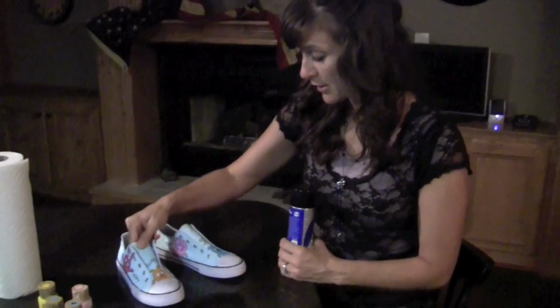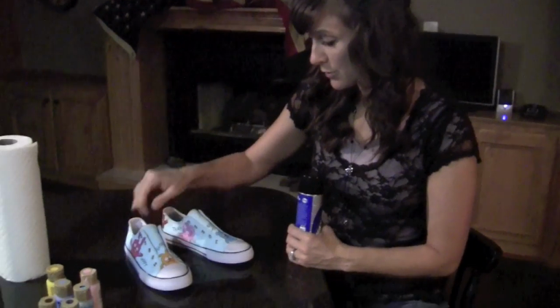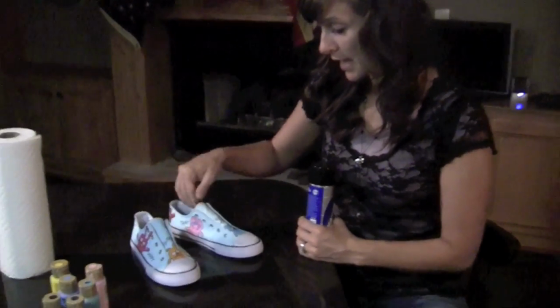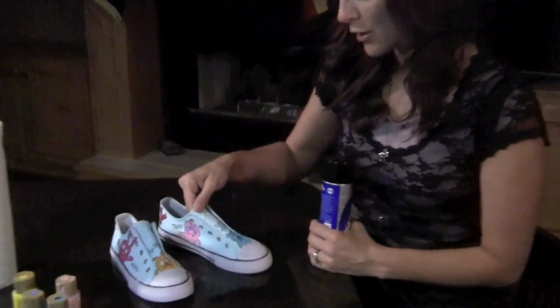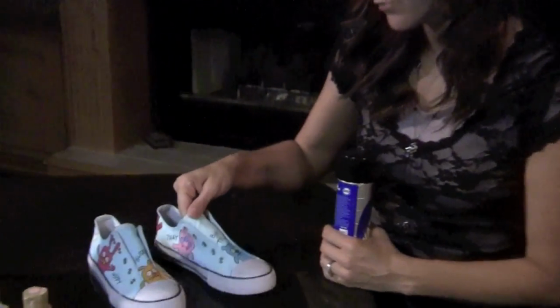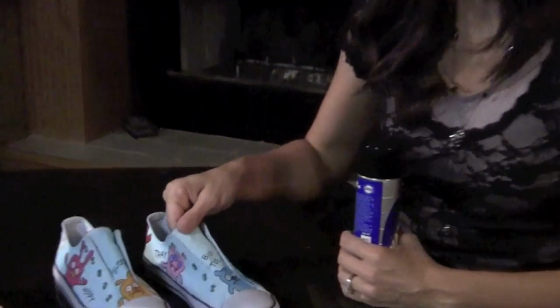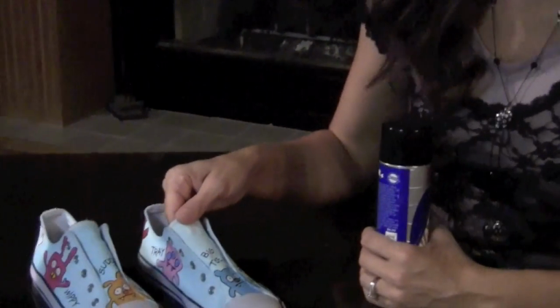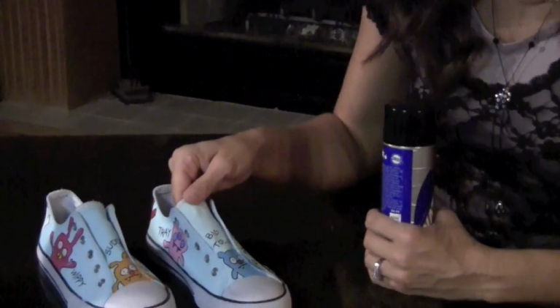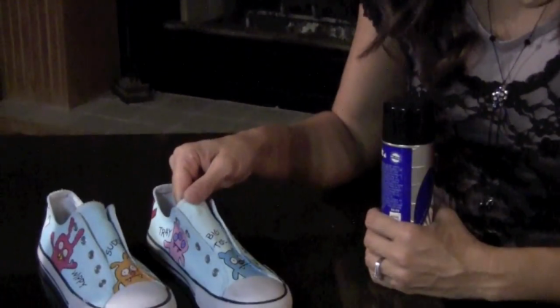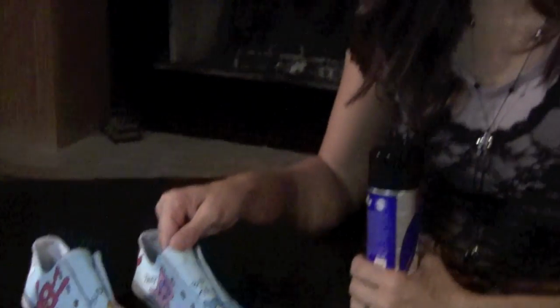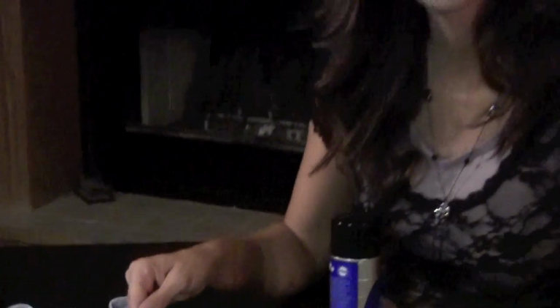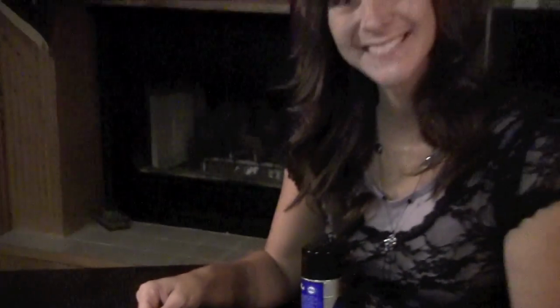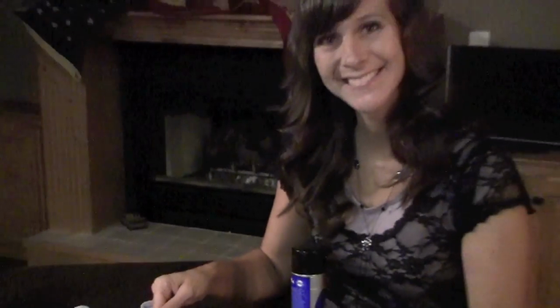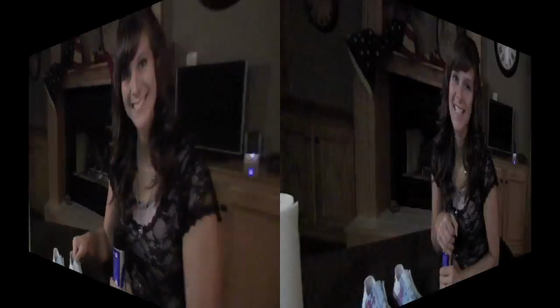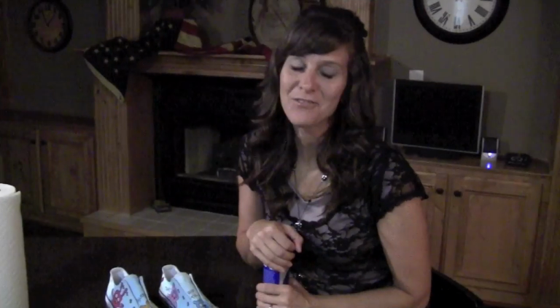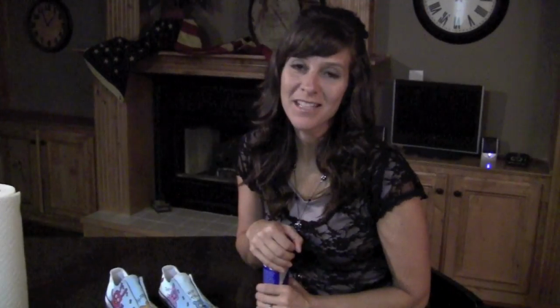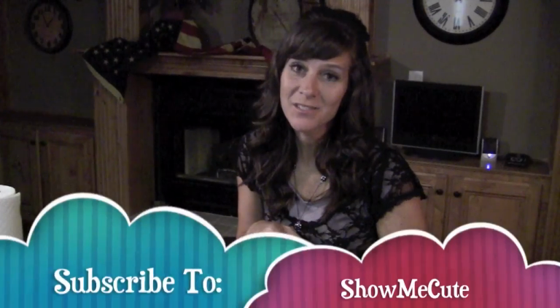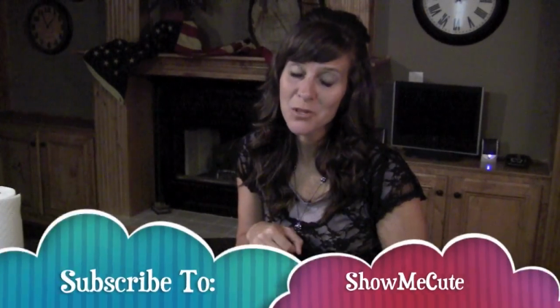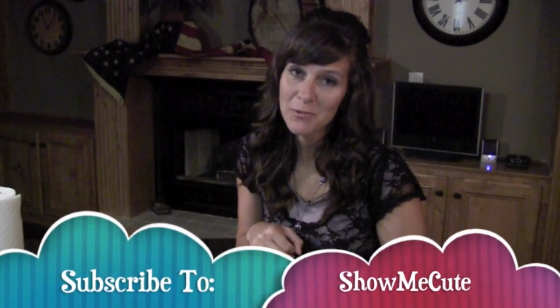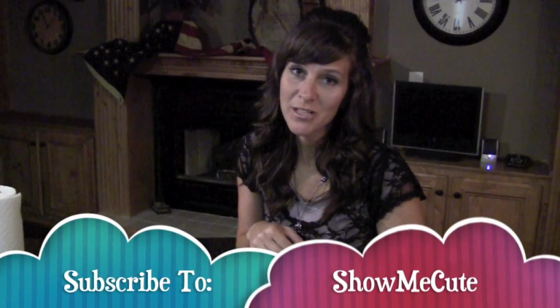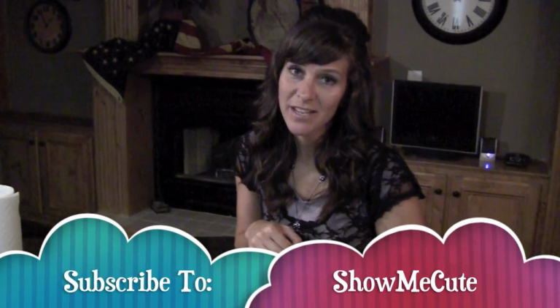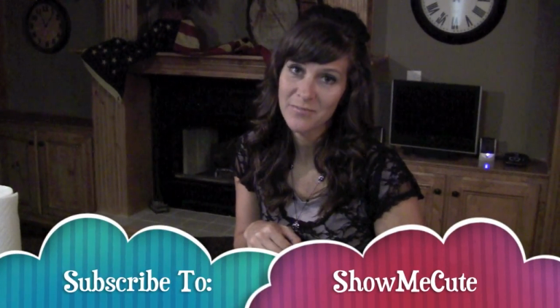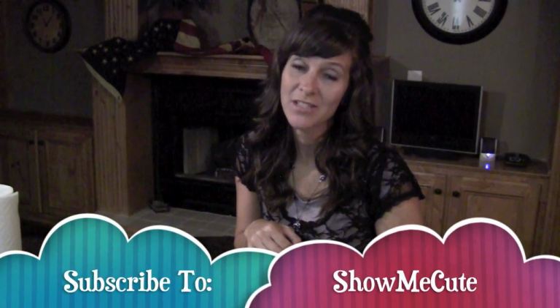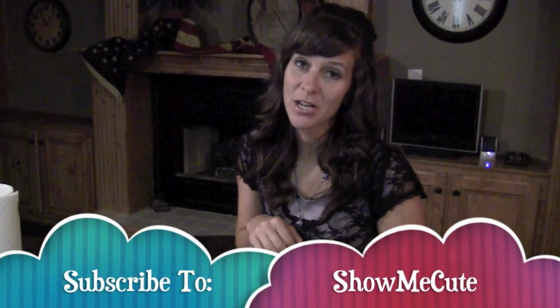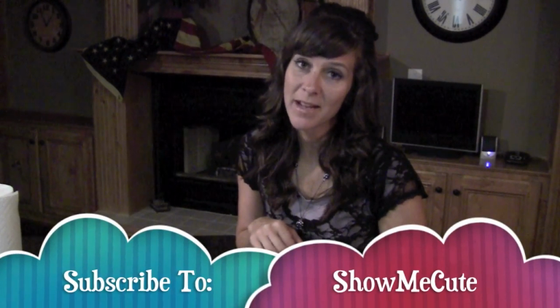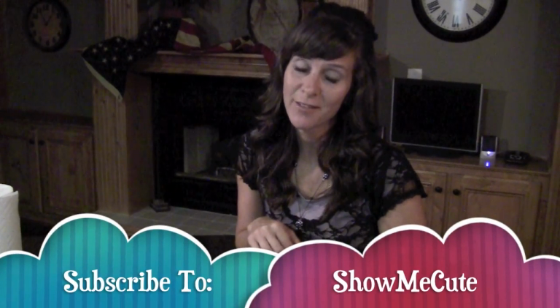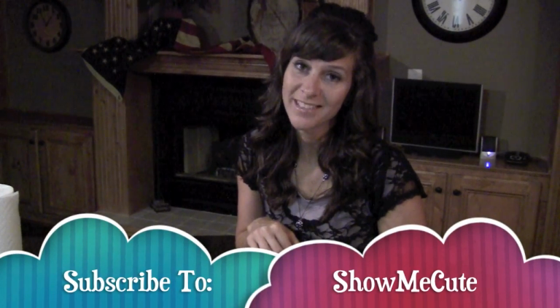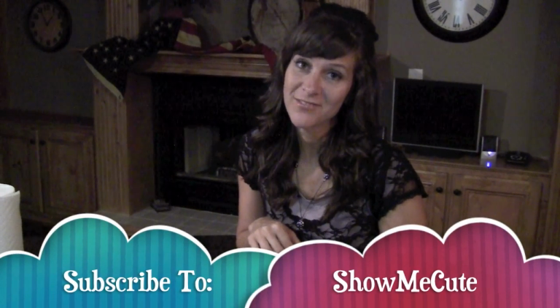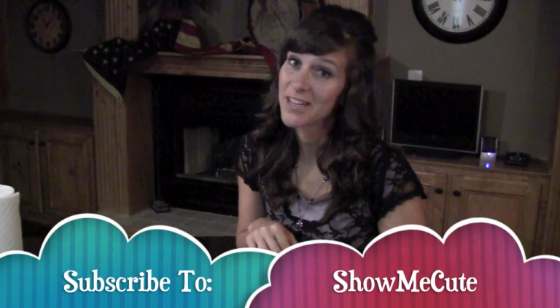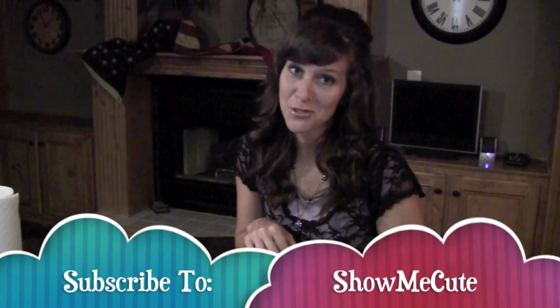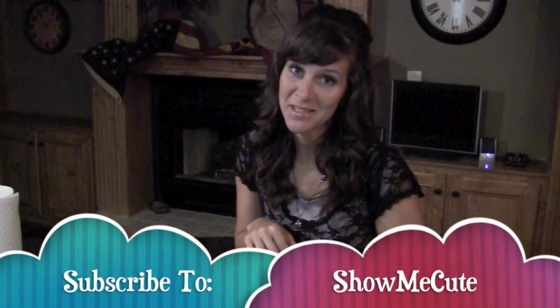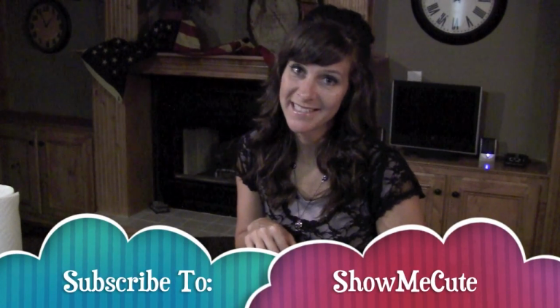I think they turned out pretty cute — I hope yours do too! Don't forget to subscribe to our channel and check back often for another cute idea.